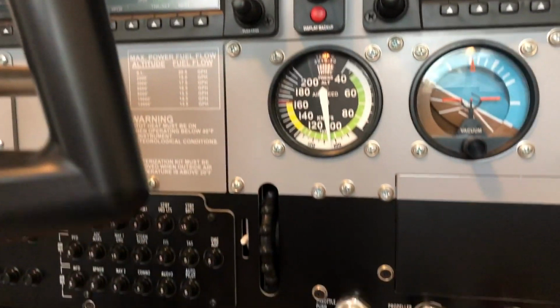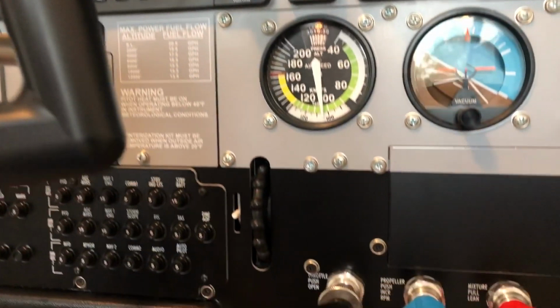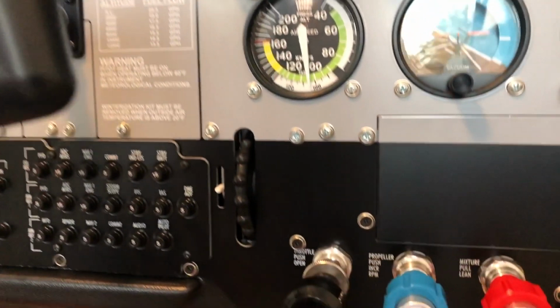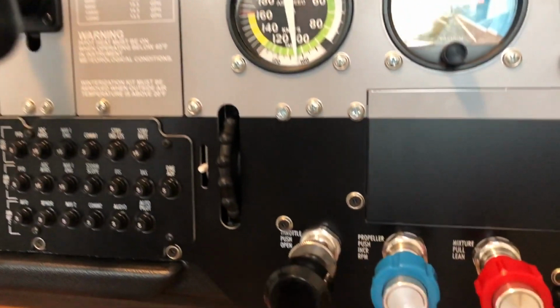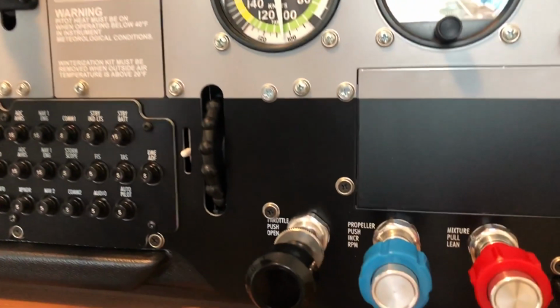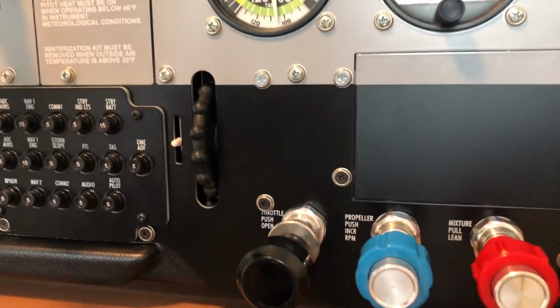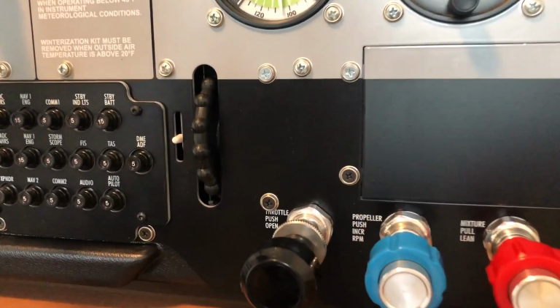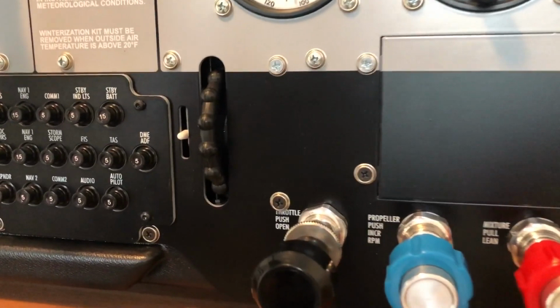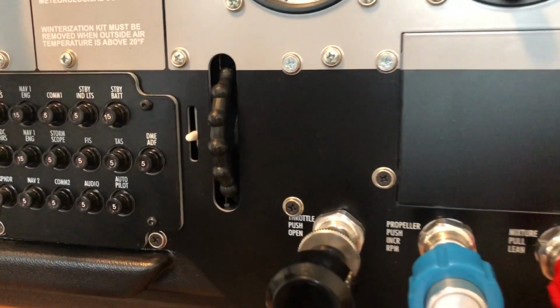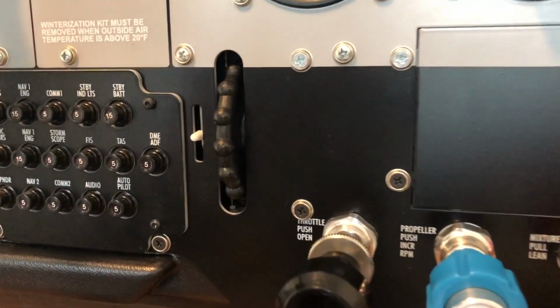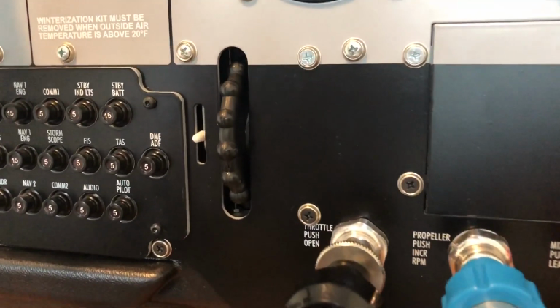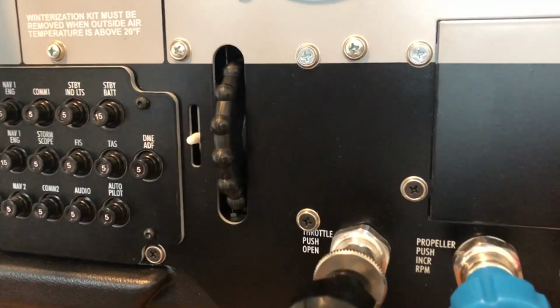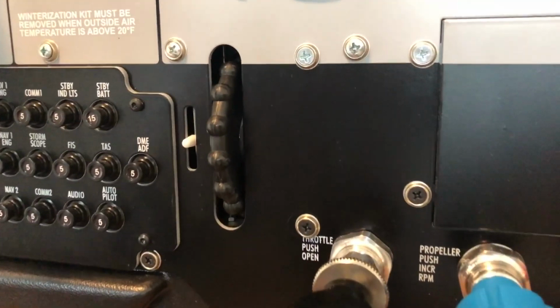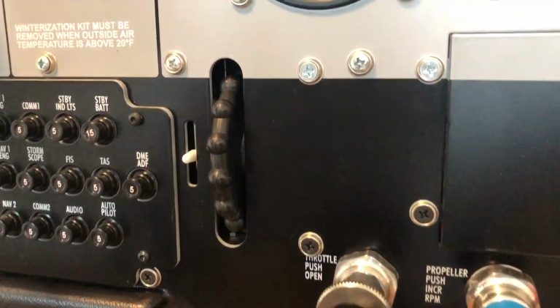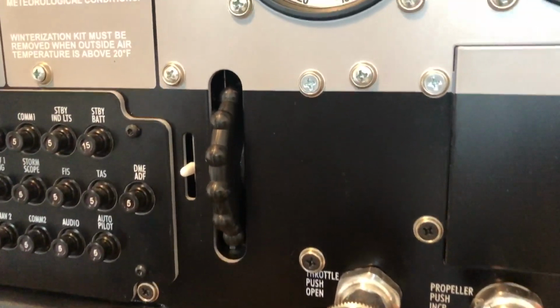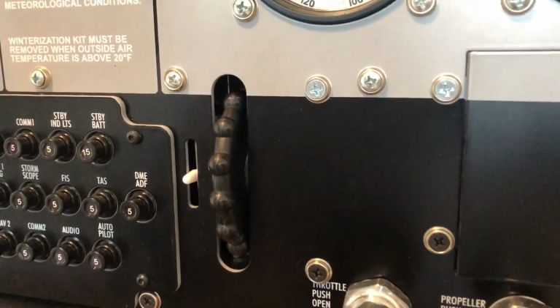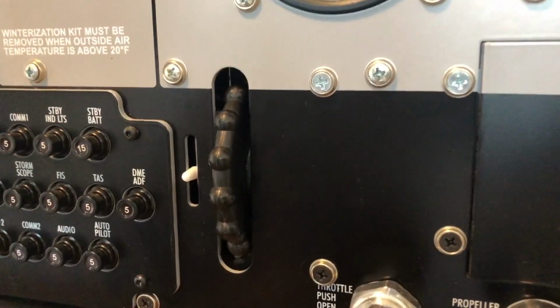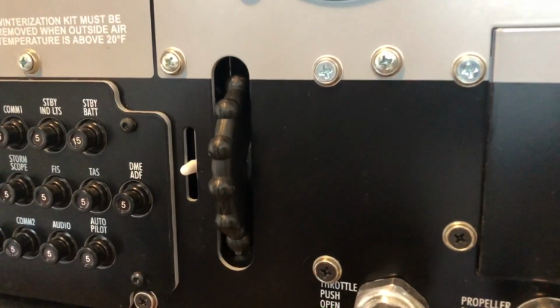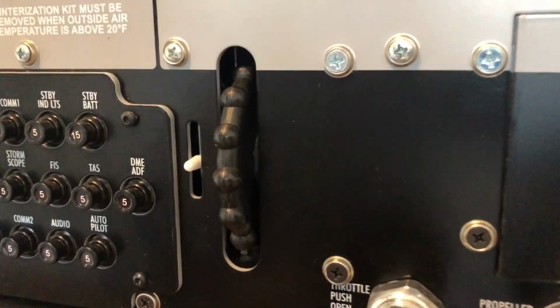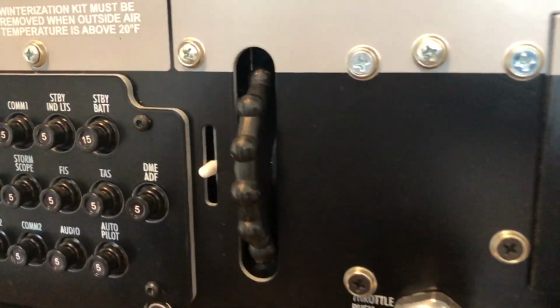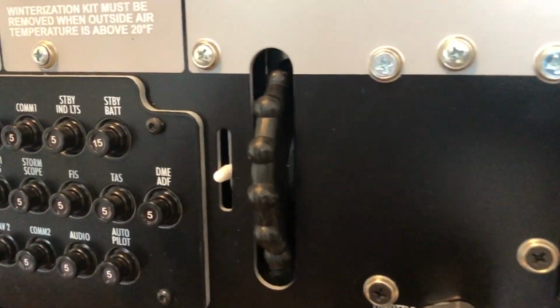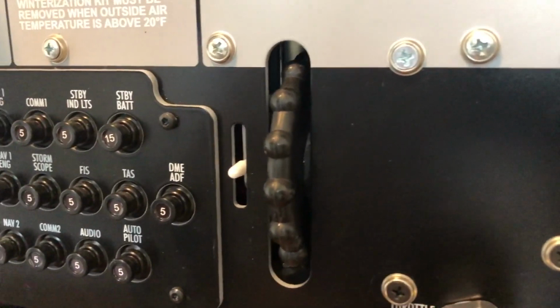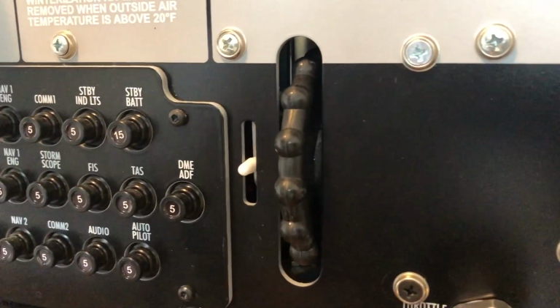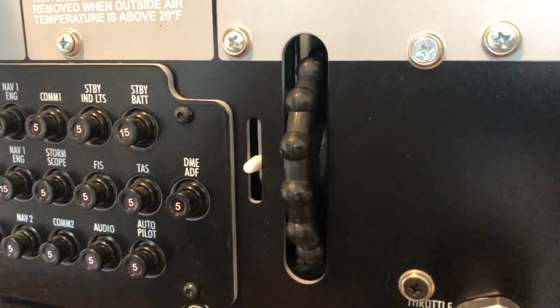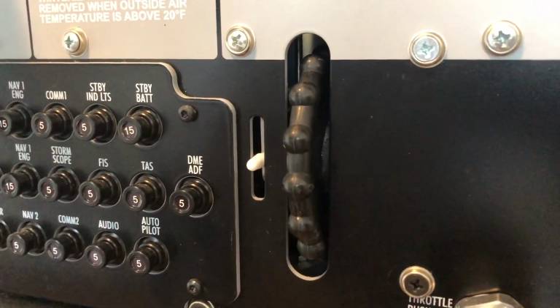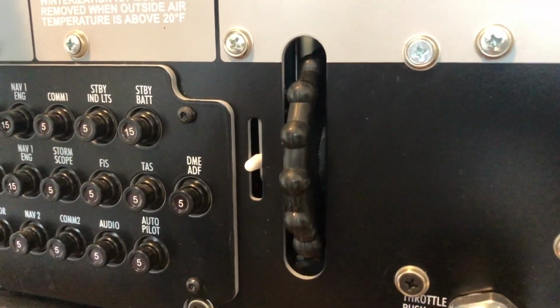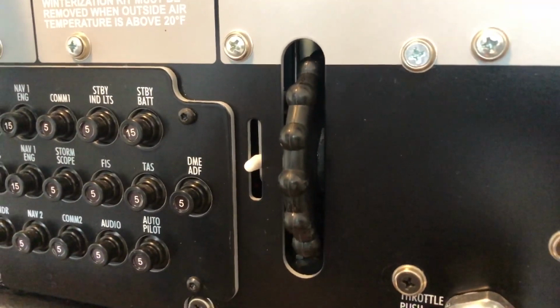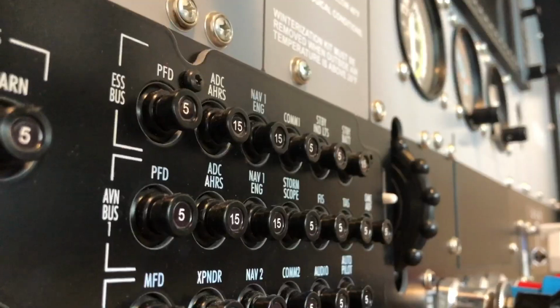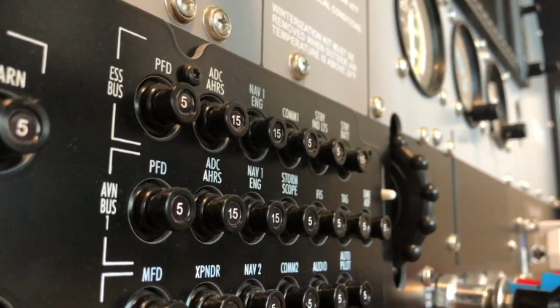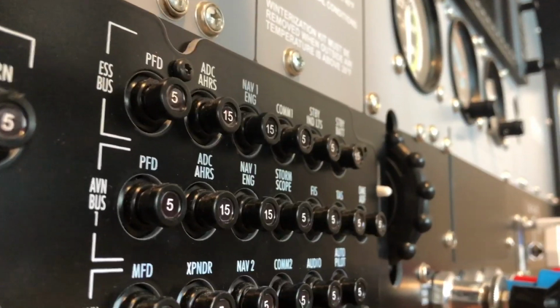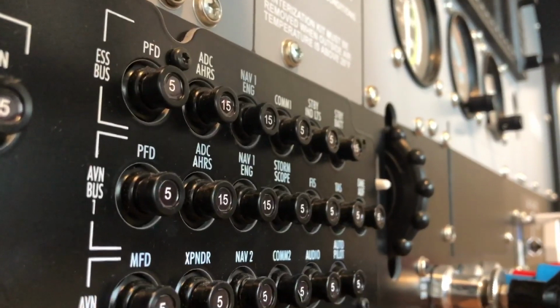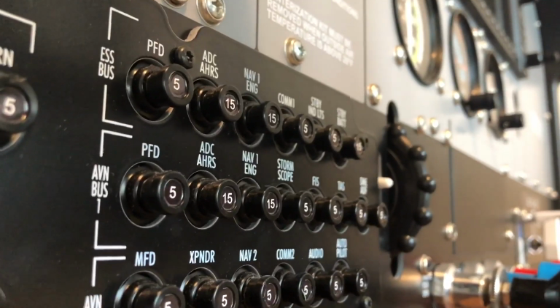I like the motorized trim that you can see when you have the aircraft running on autopilot. A really nice feature.